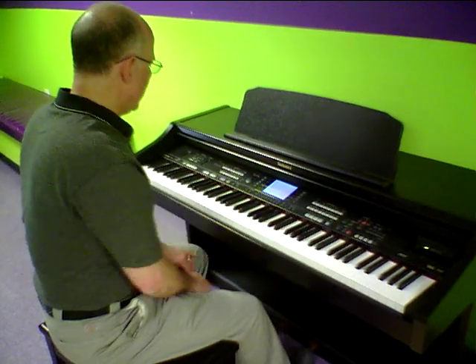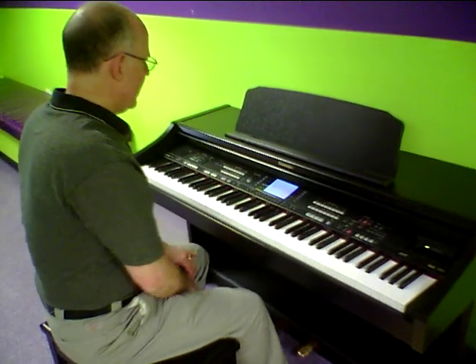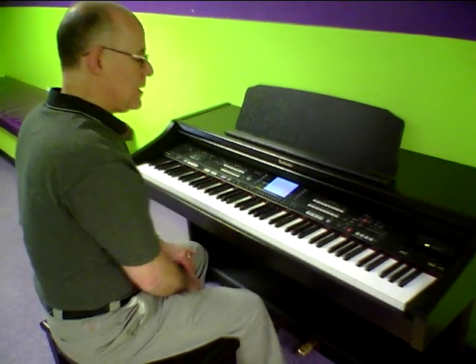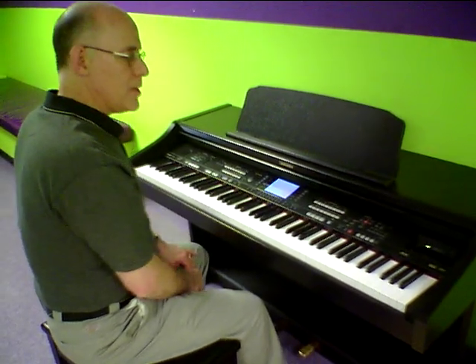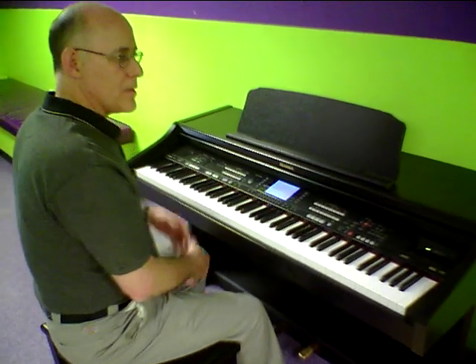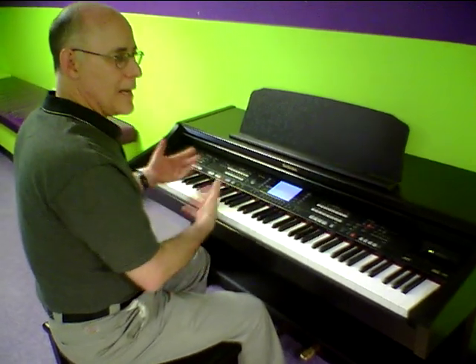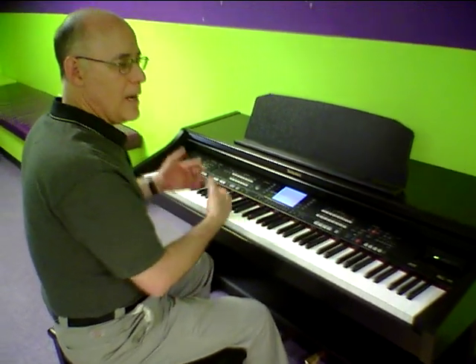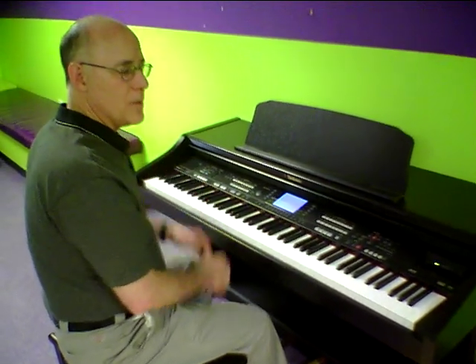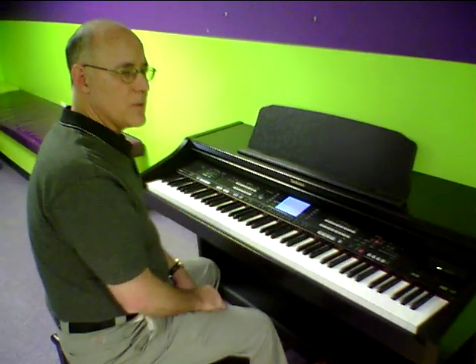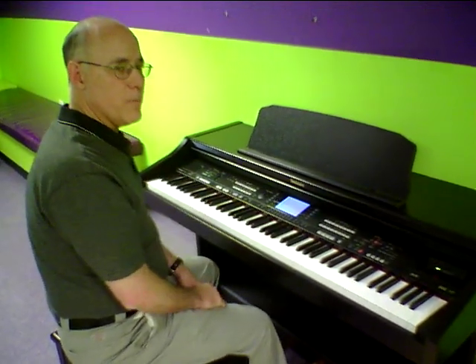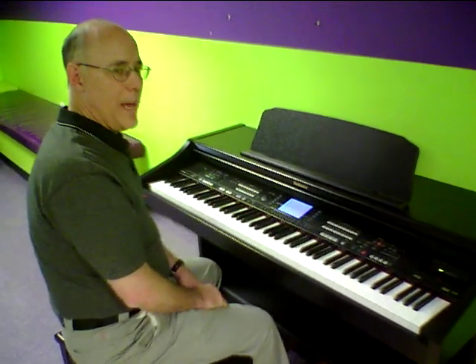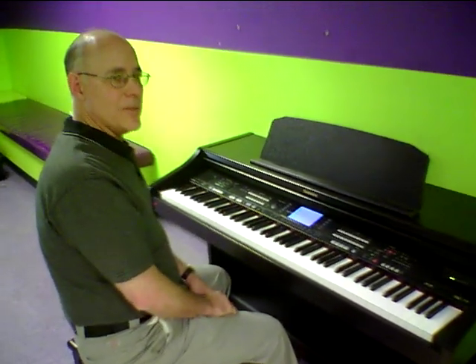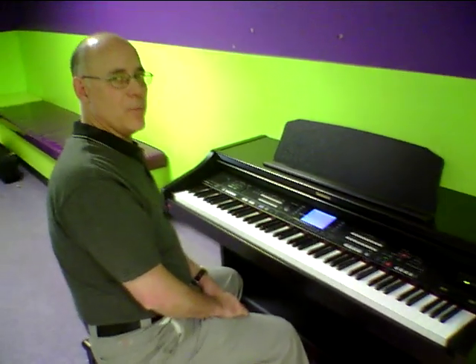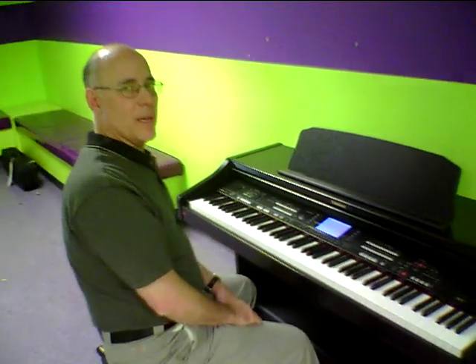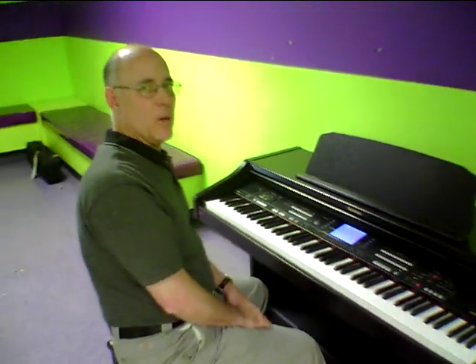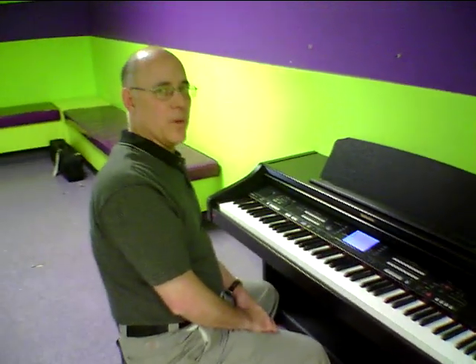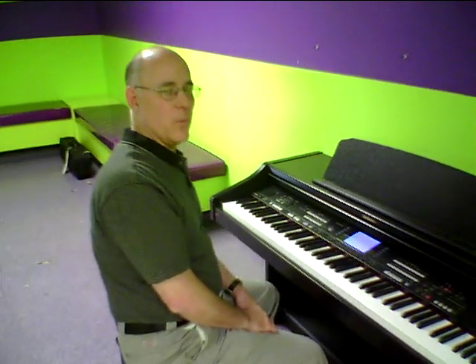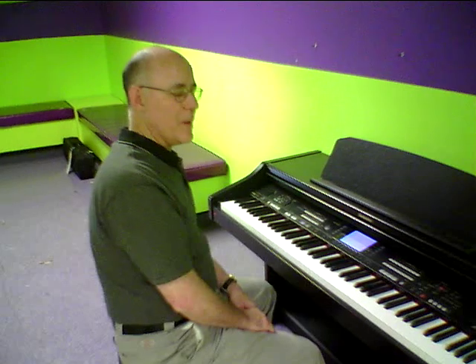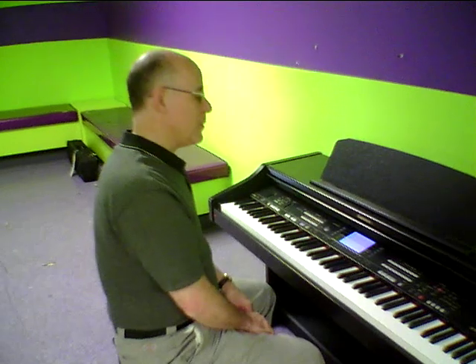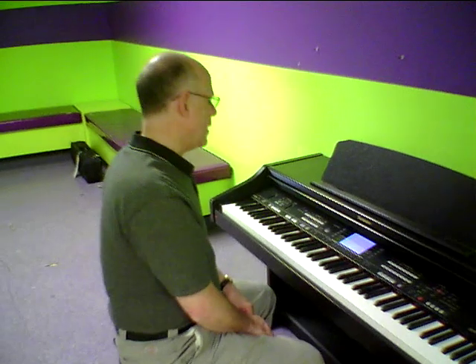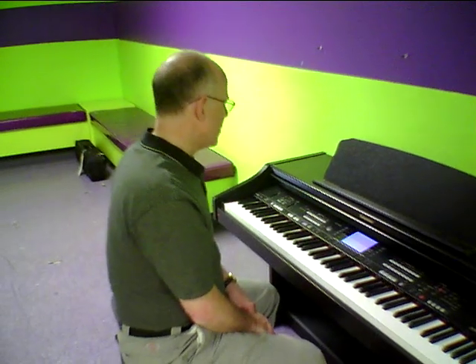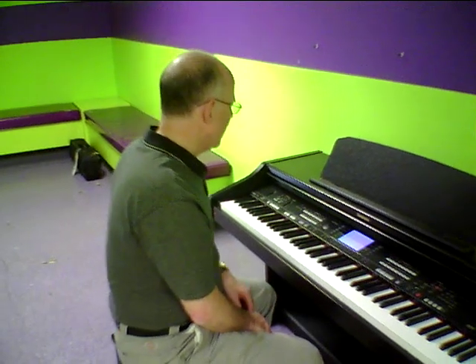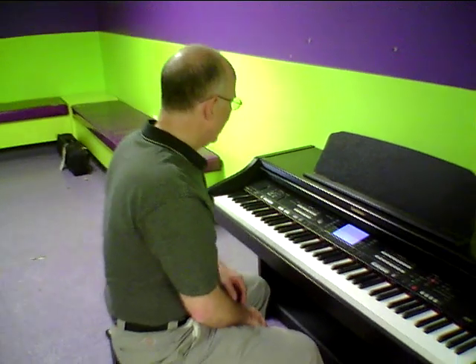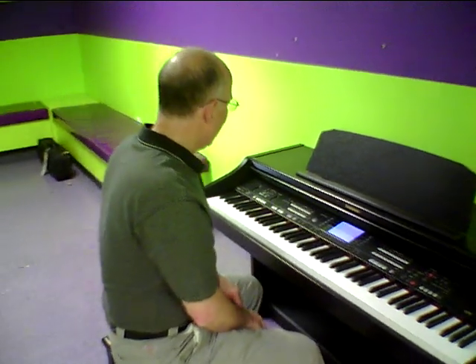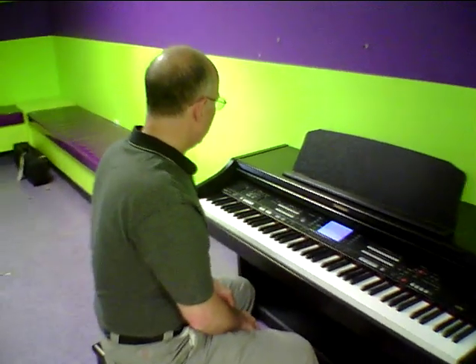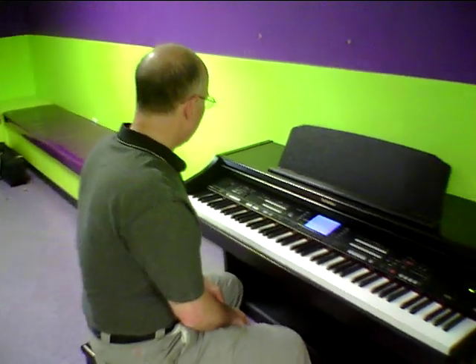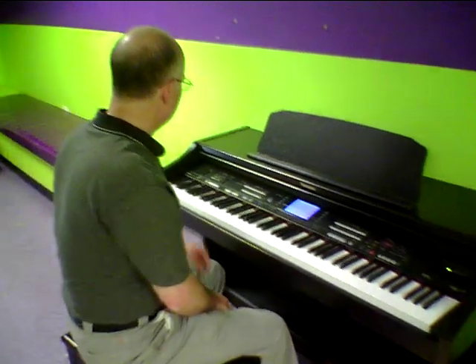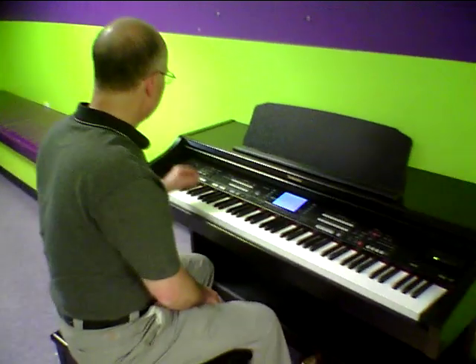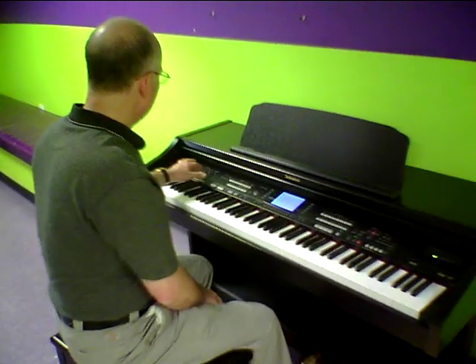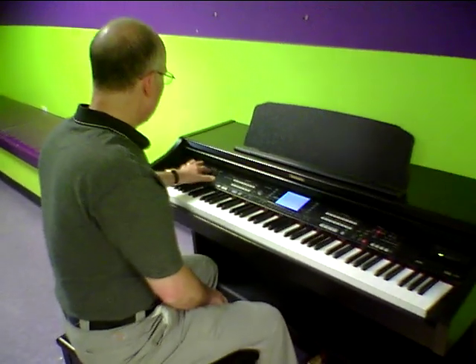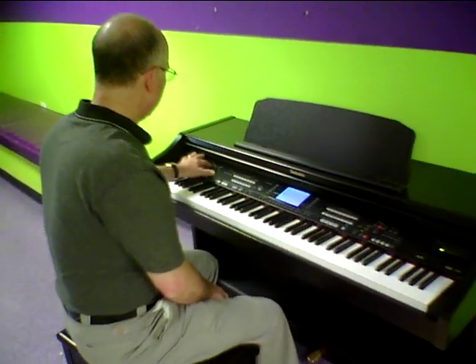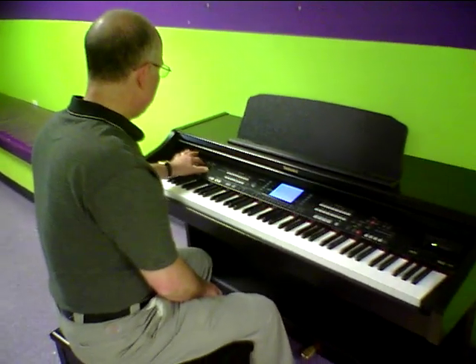In addition, it's got hundreds of bands to play along with — one-man bands — which can be a lot of fun.